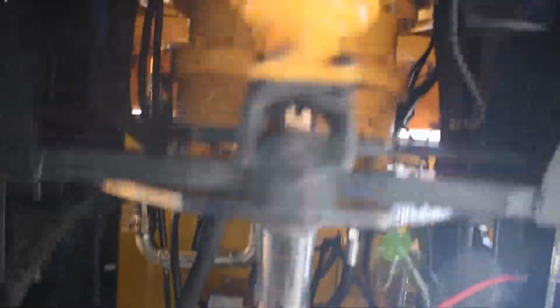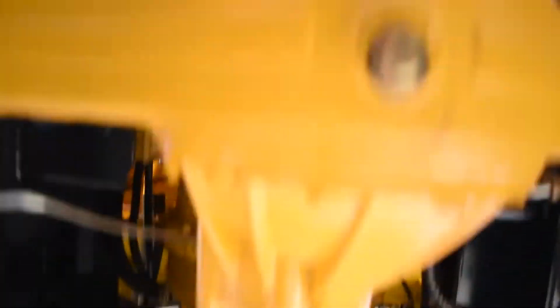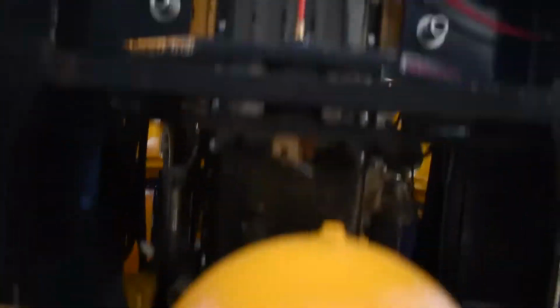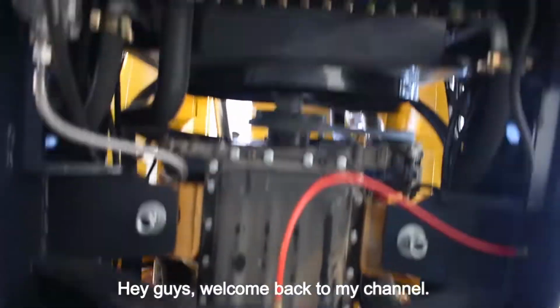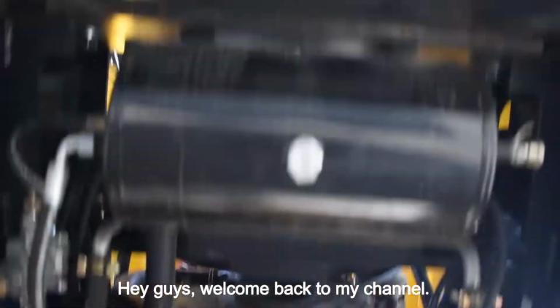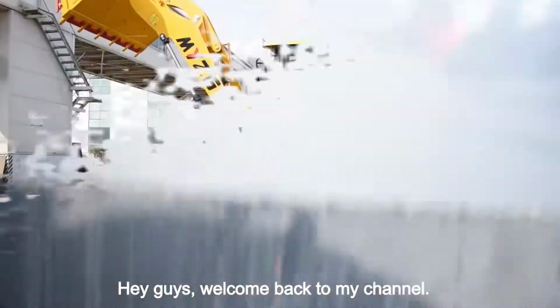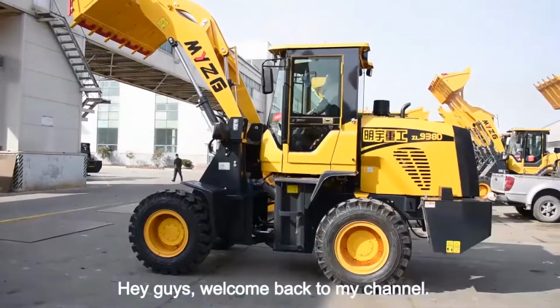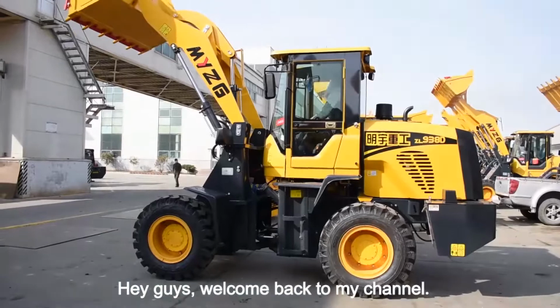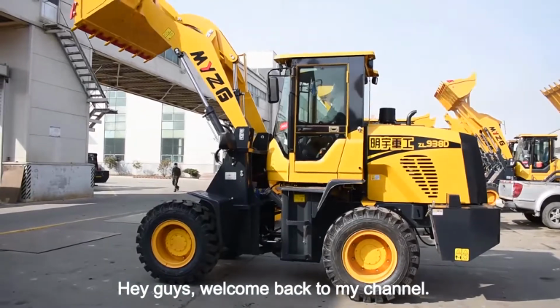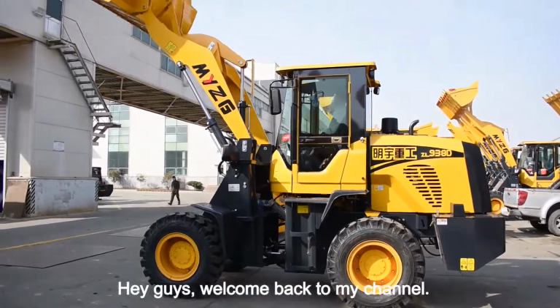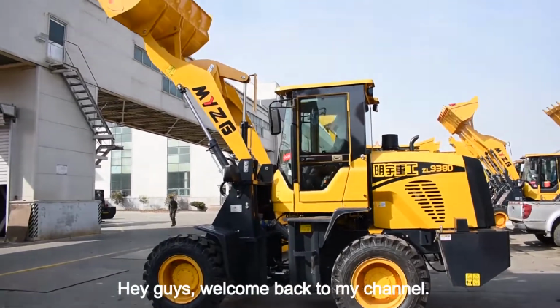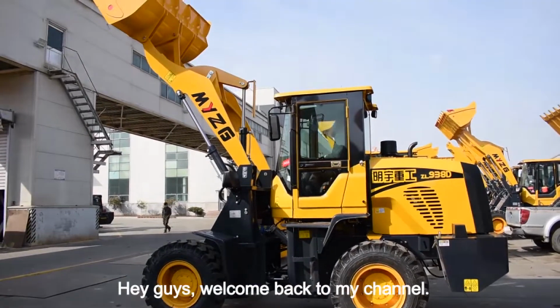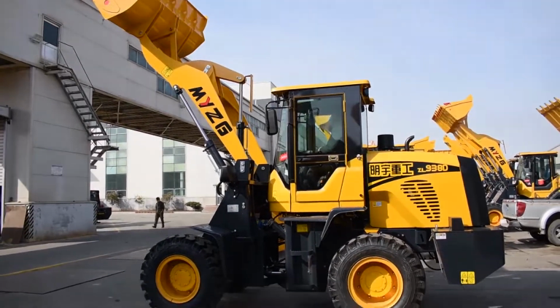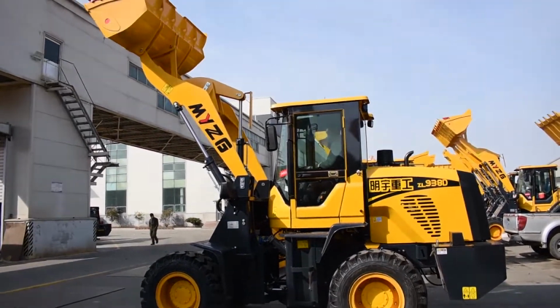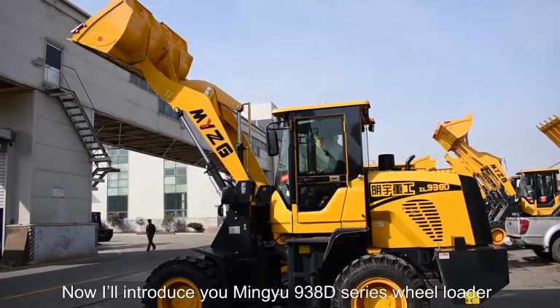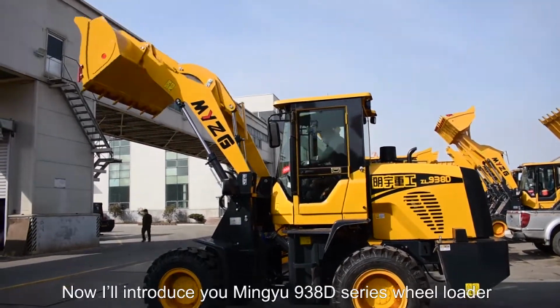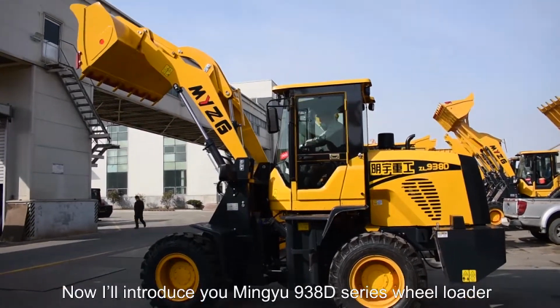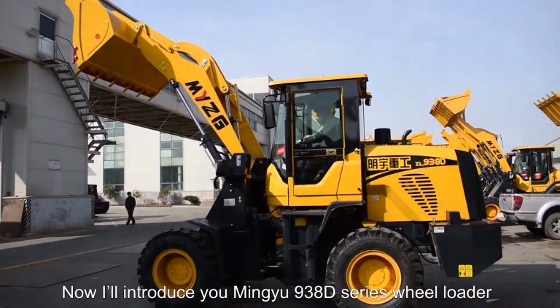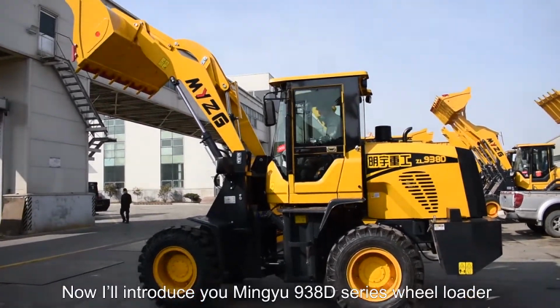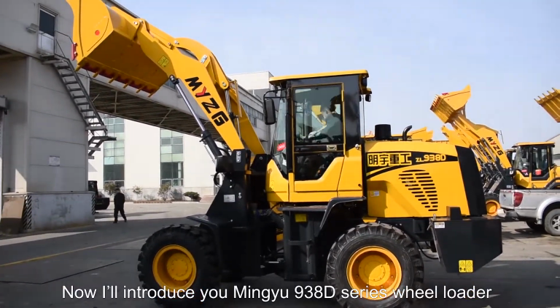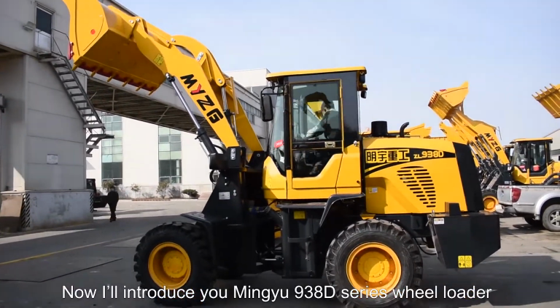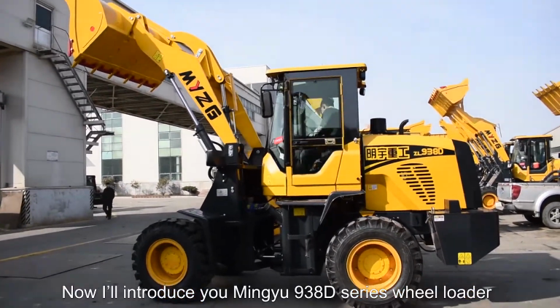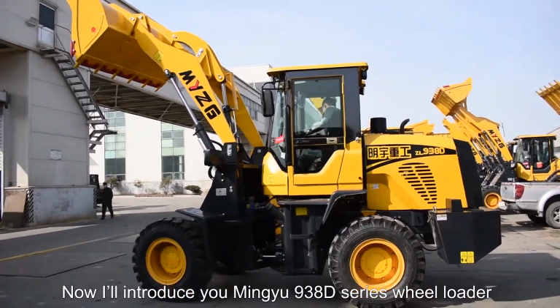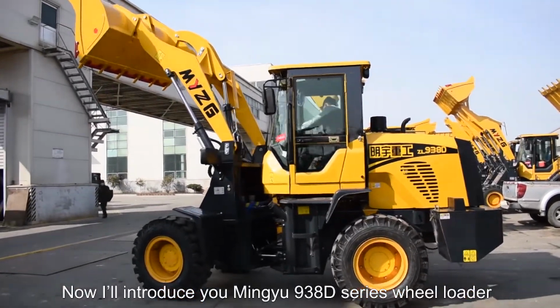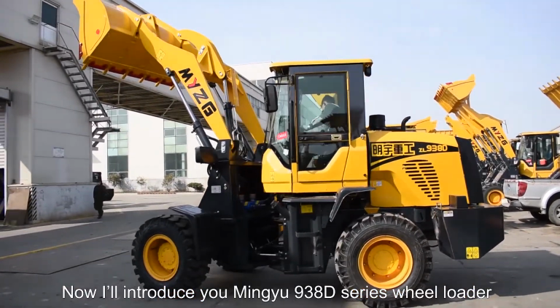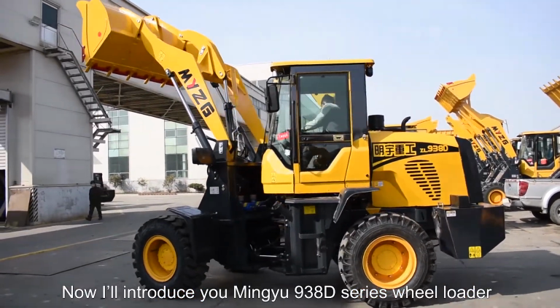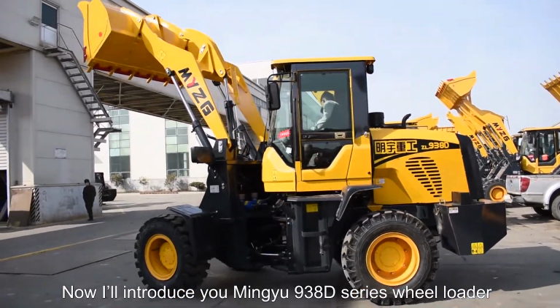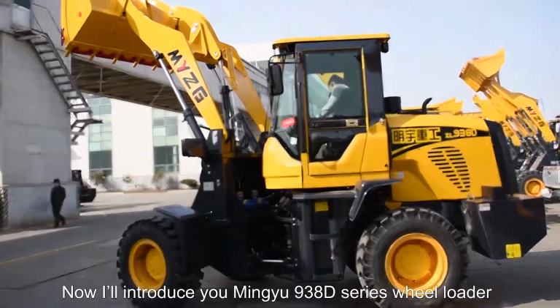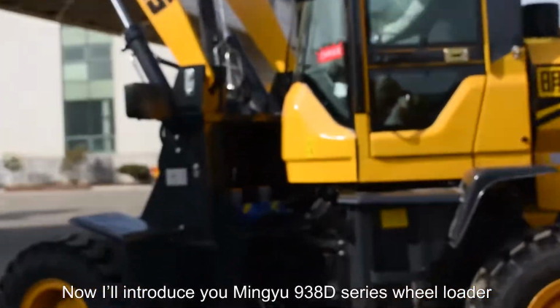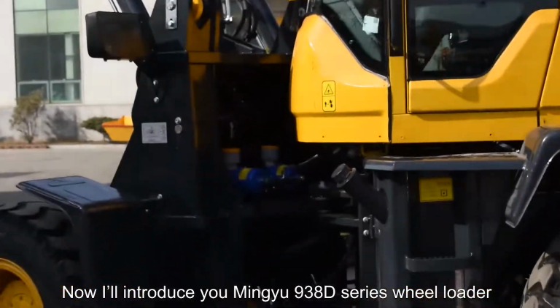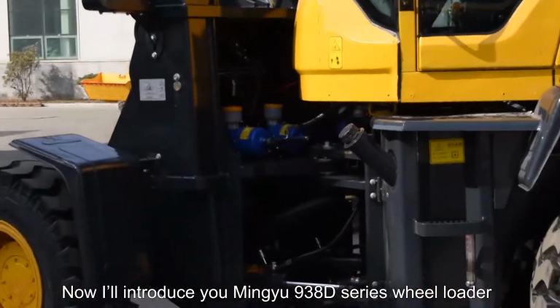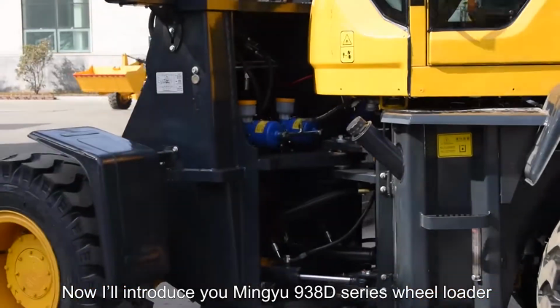Hey guys, welcome back to my channel. Now I will introduce you to the Minyu 9380 series reloader.